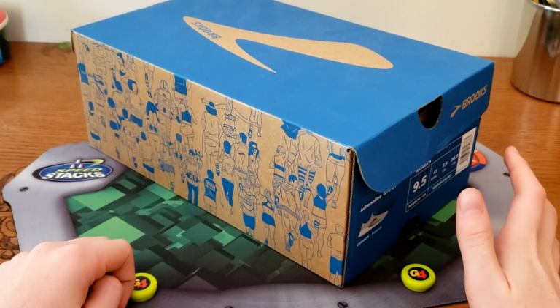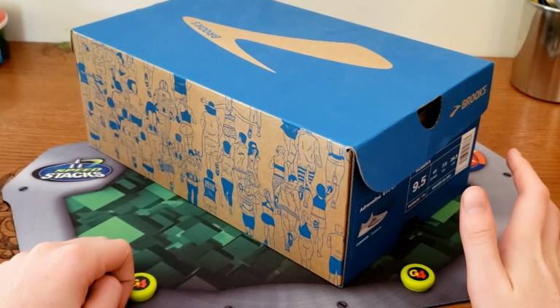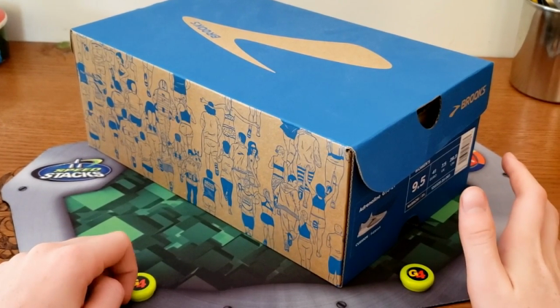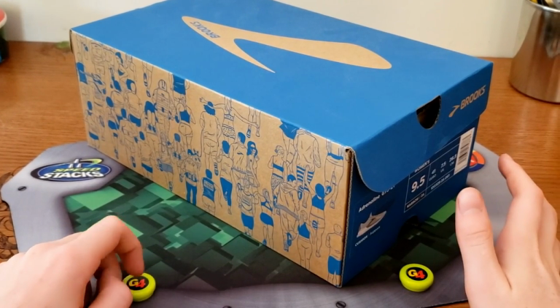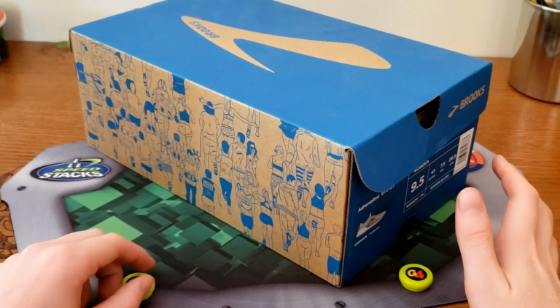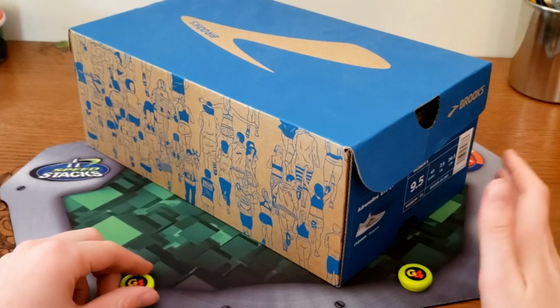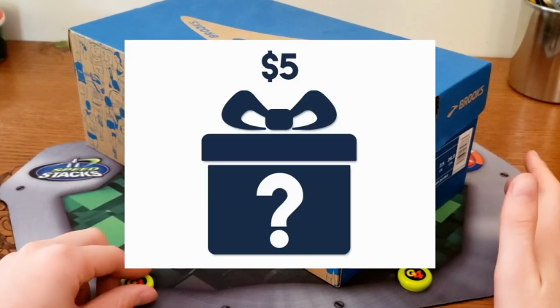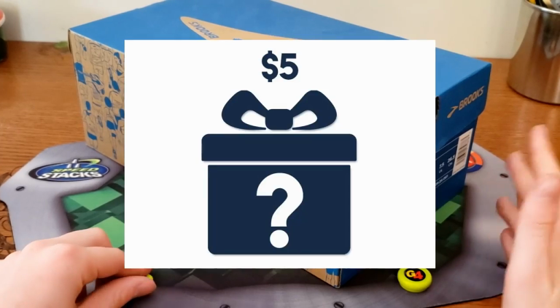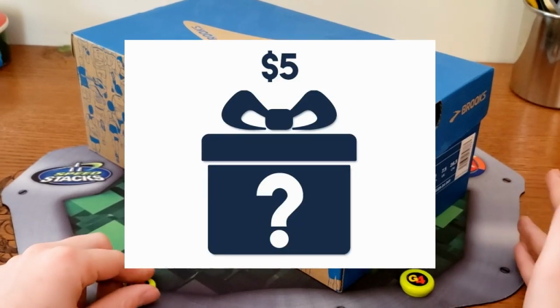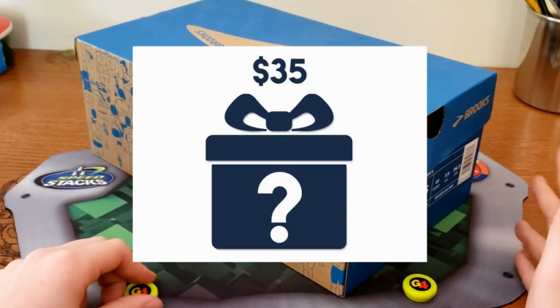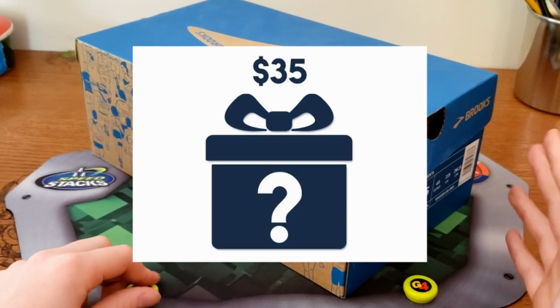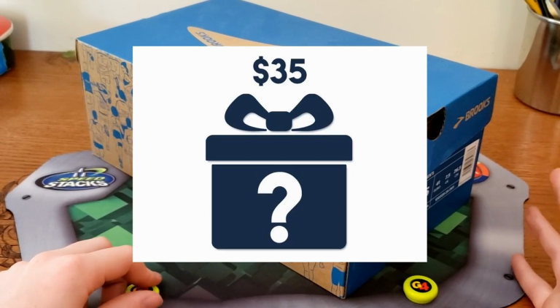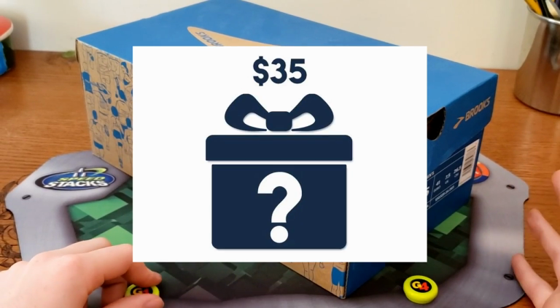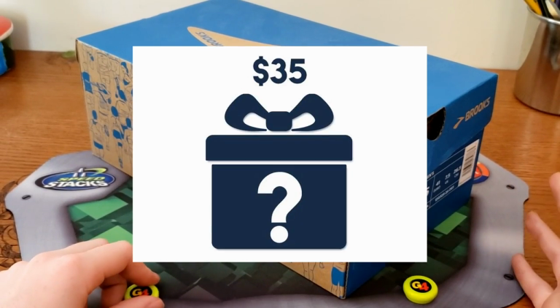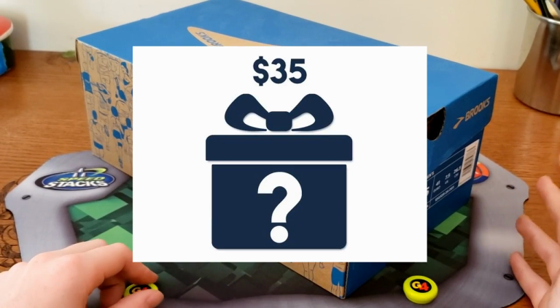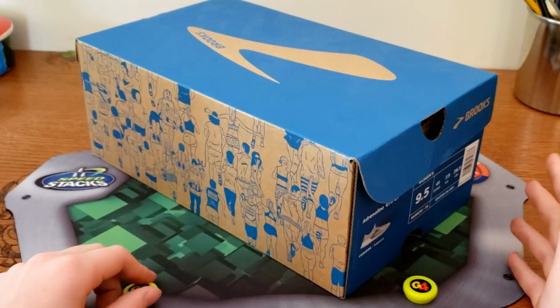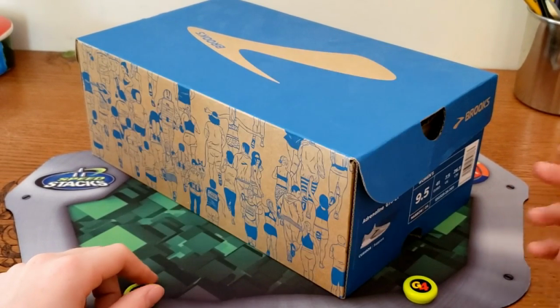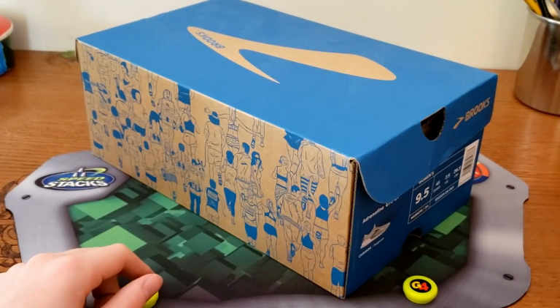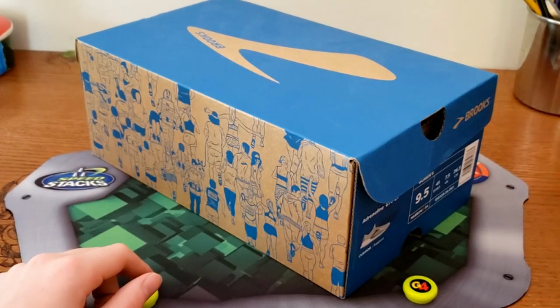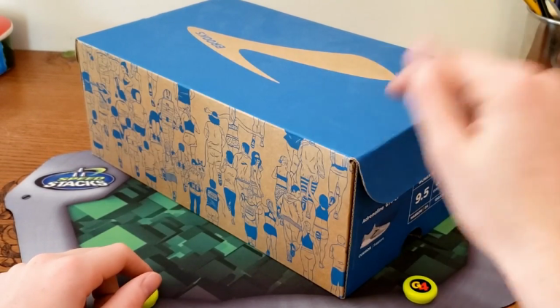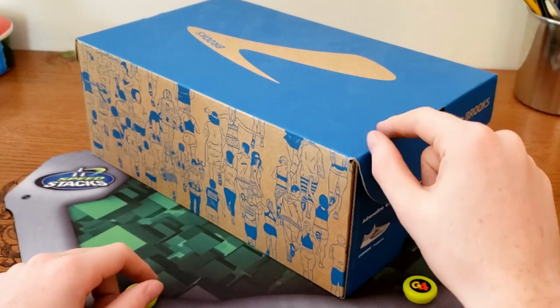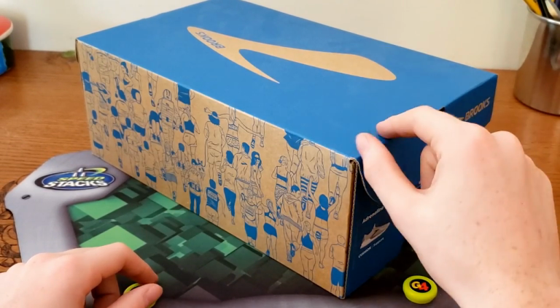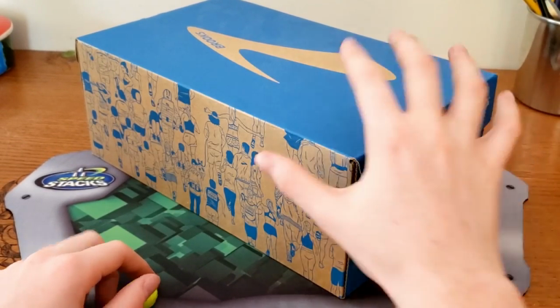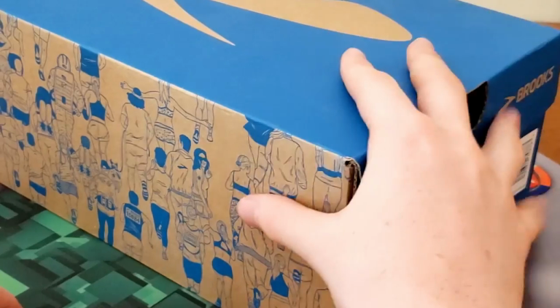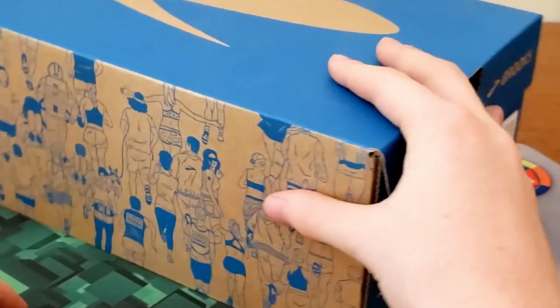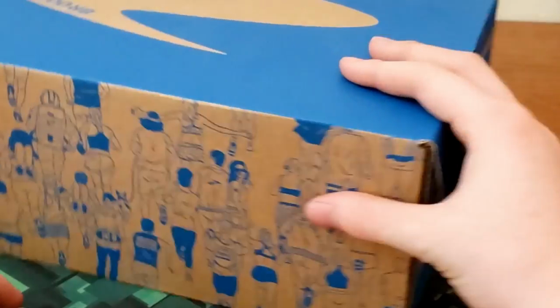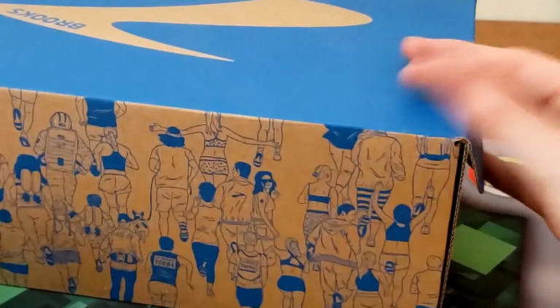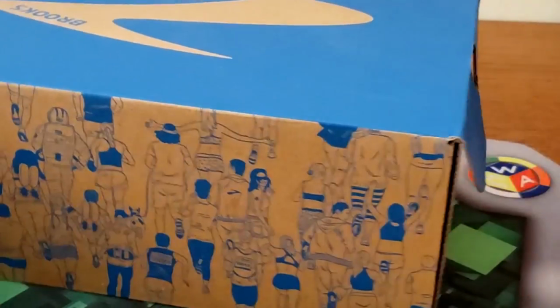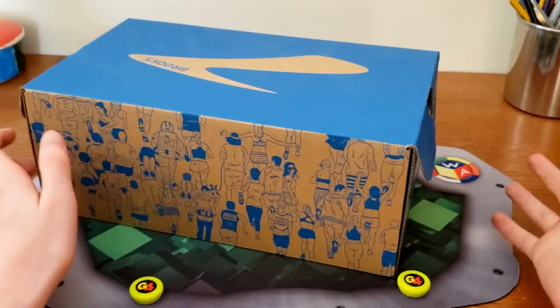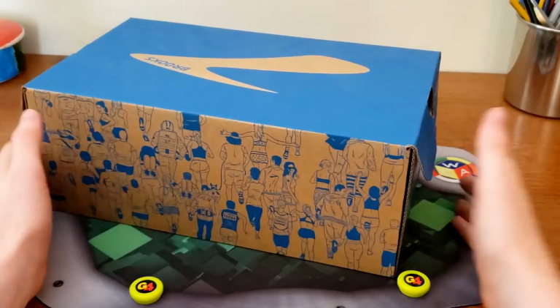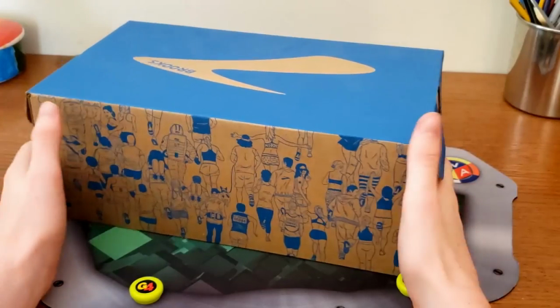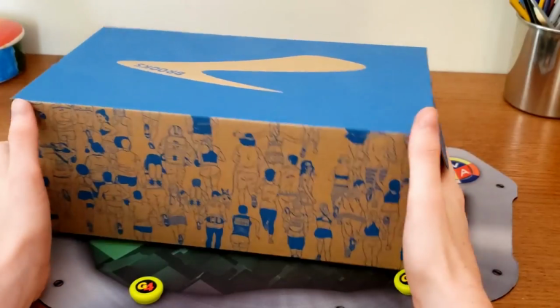I got the $5 and the $35 mystery puzzle. I had my mom put them inside this box so I wouldn't know which one is which.